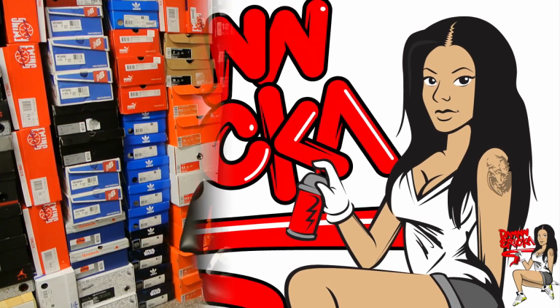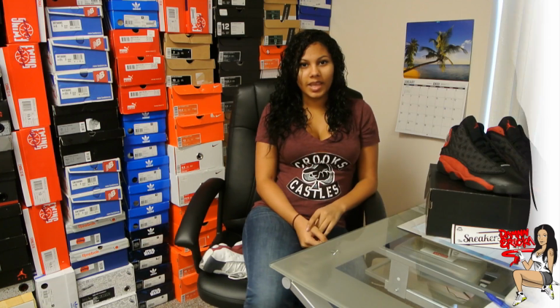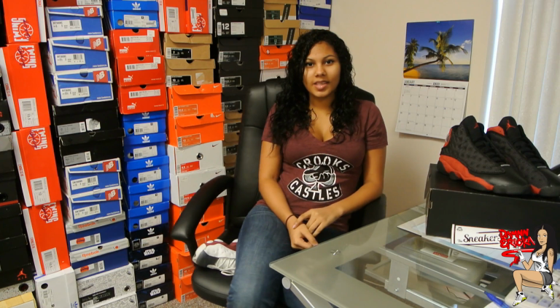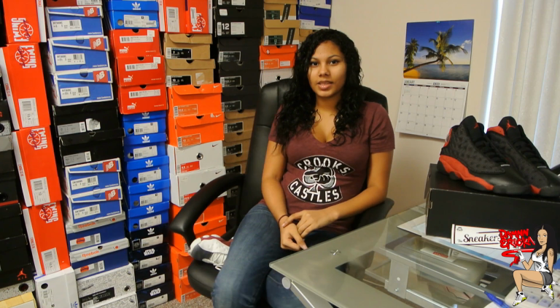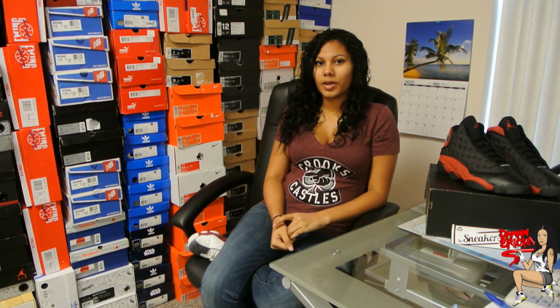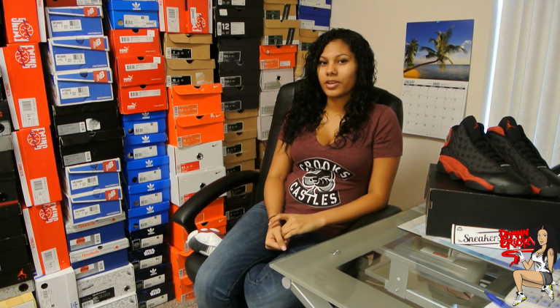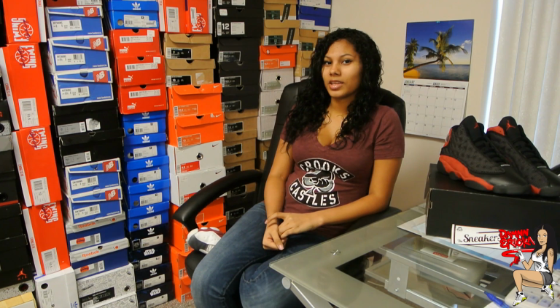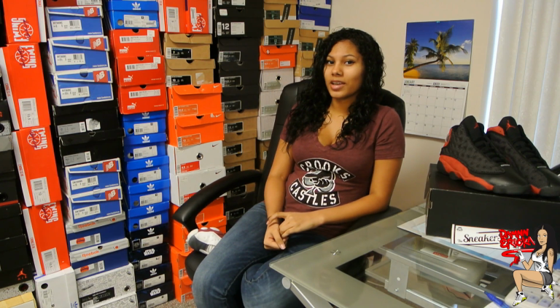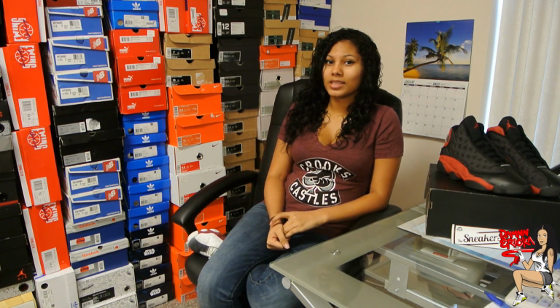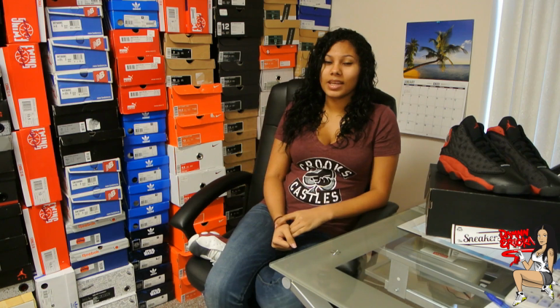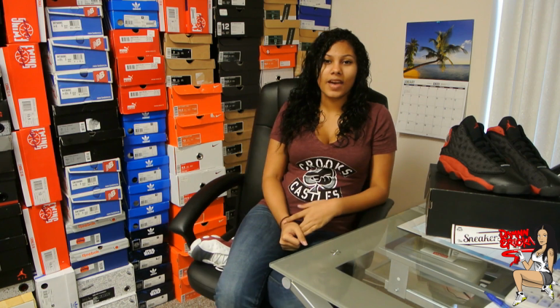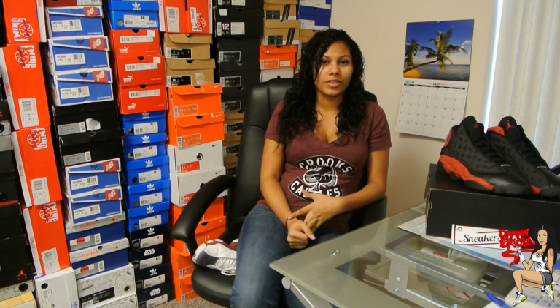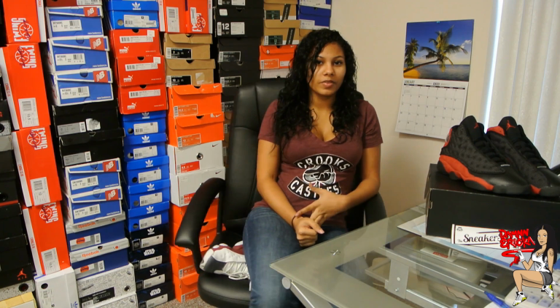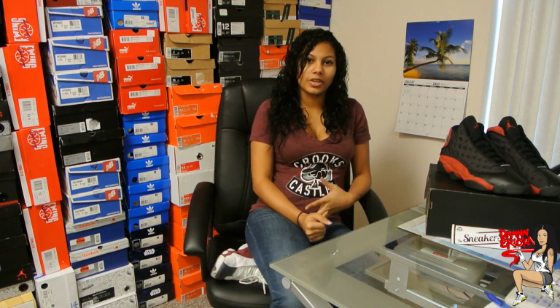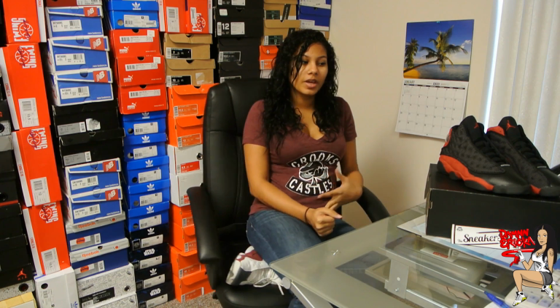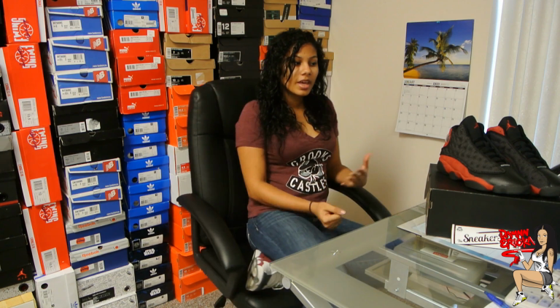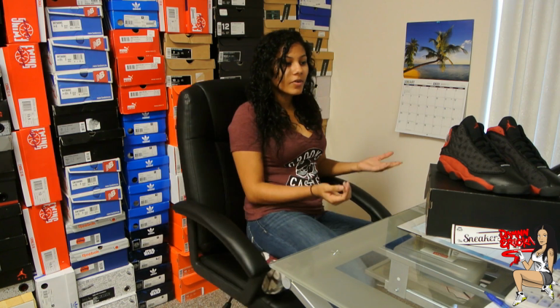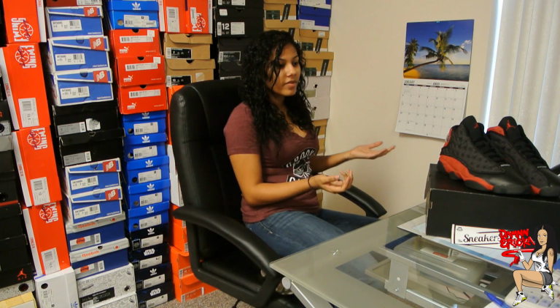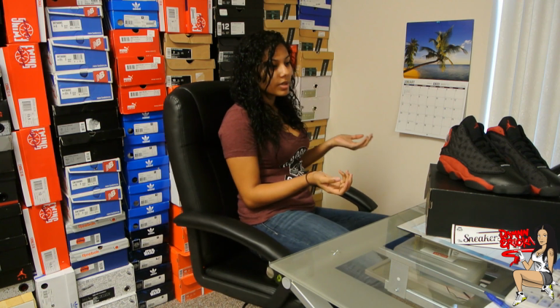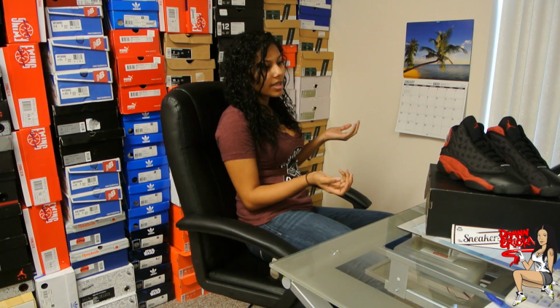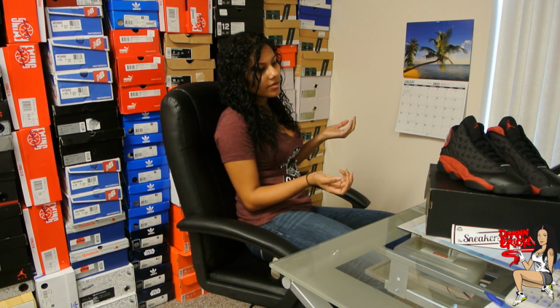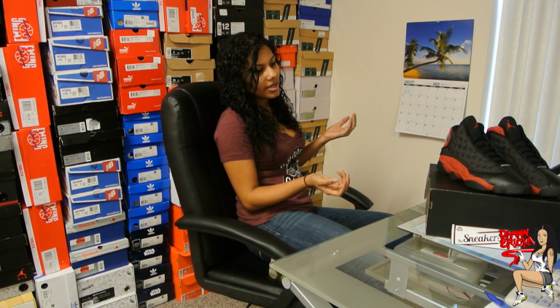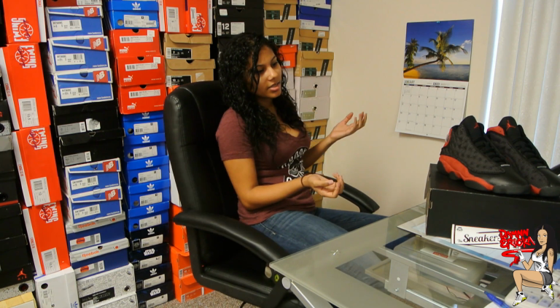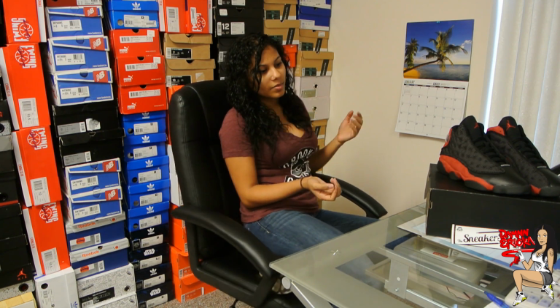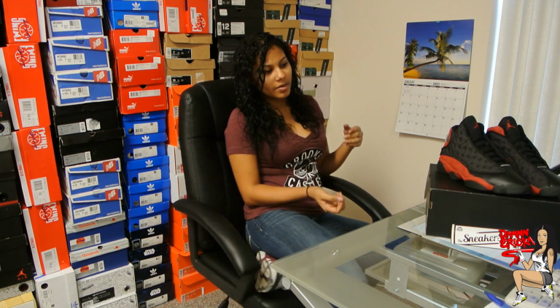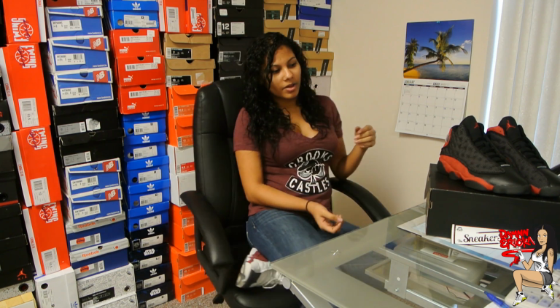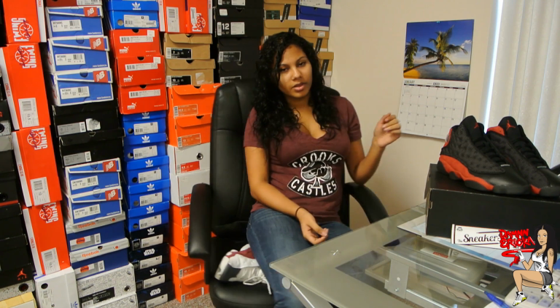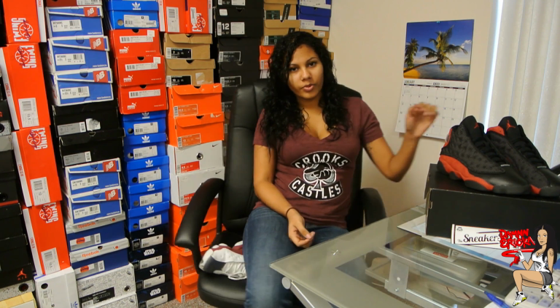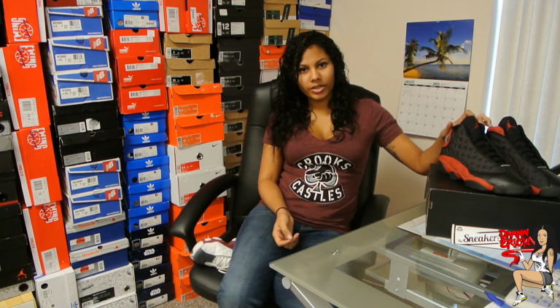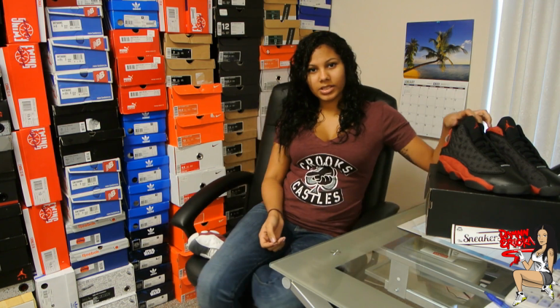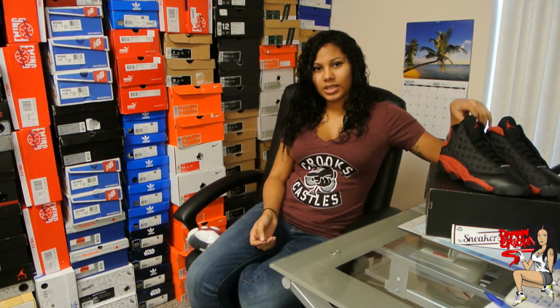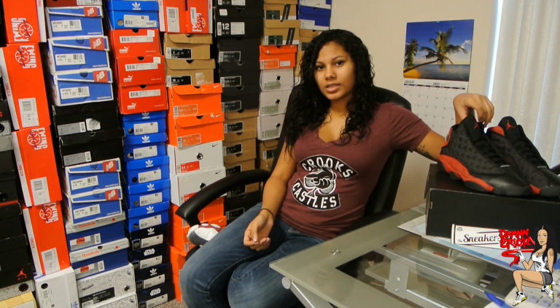Hey guys, Dan Erika here, and today I have another video. If you haven't realized already, it's going to be about the Bread 13s.